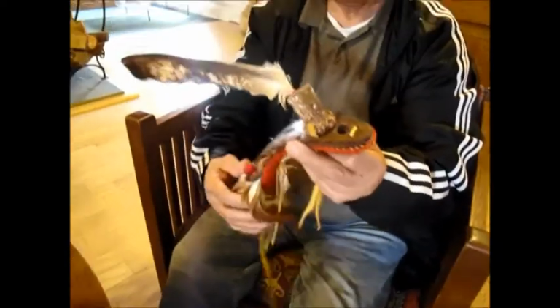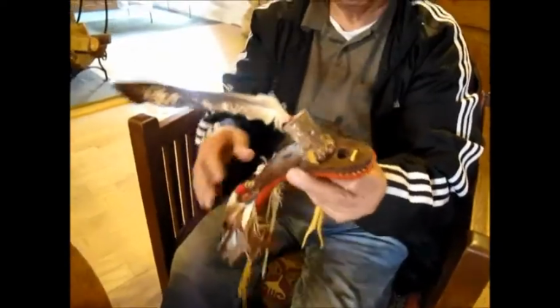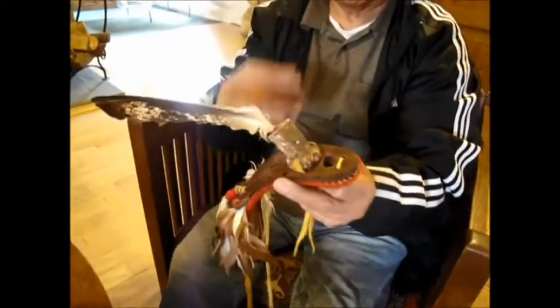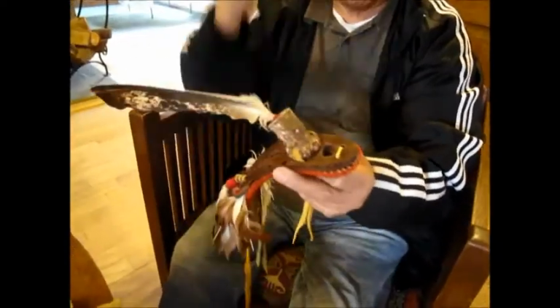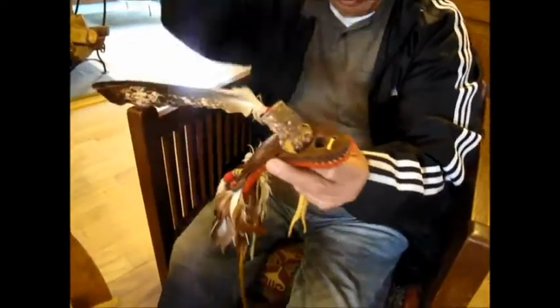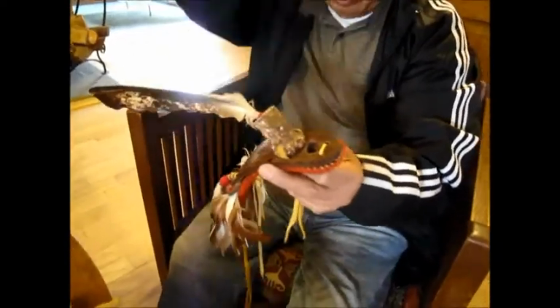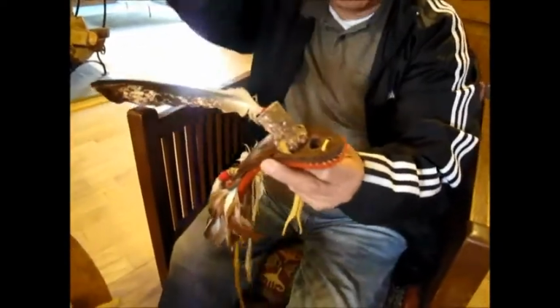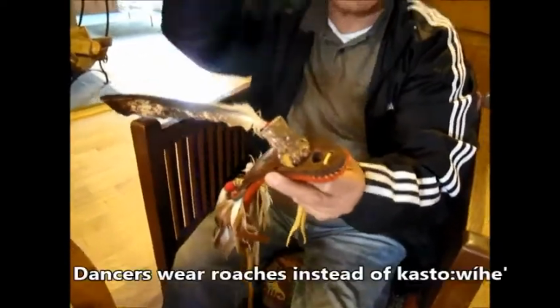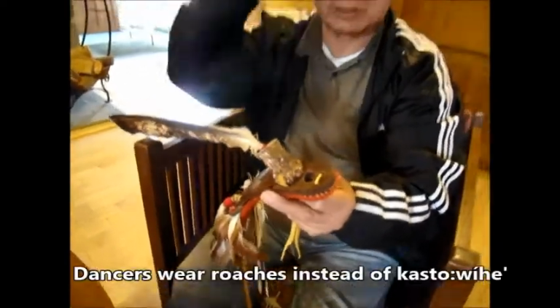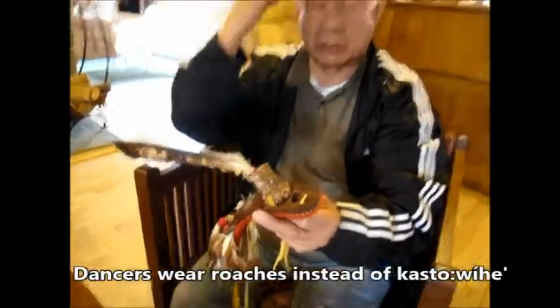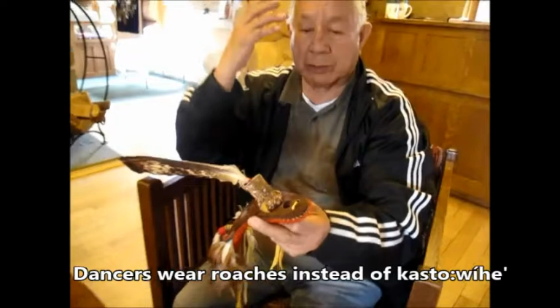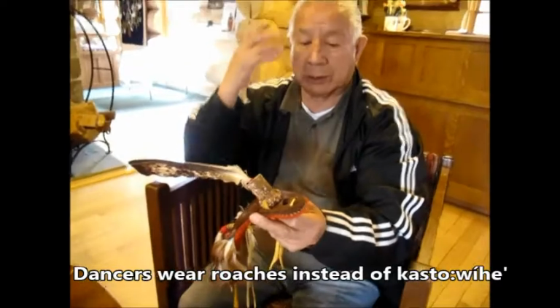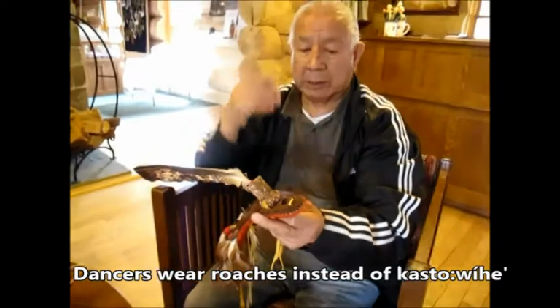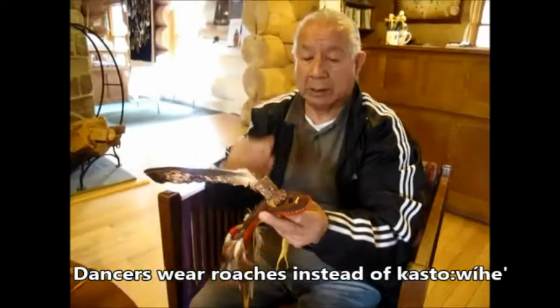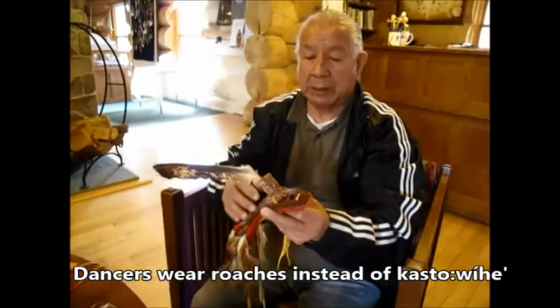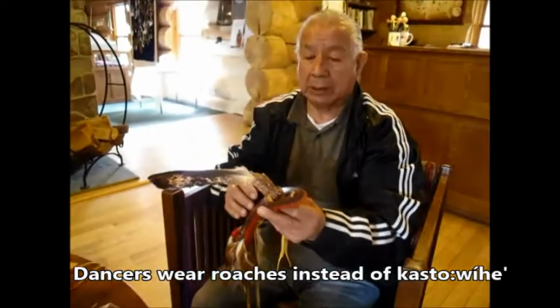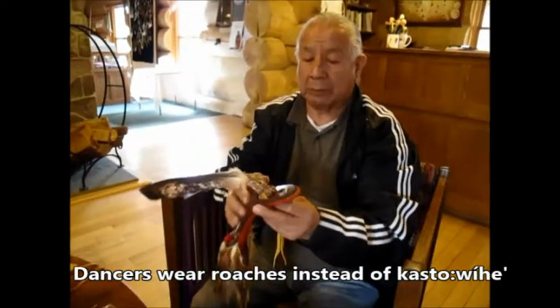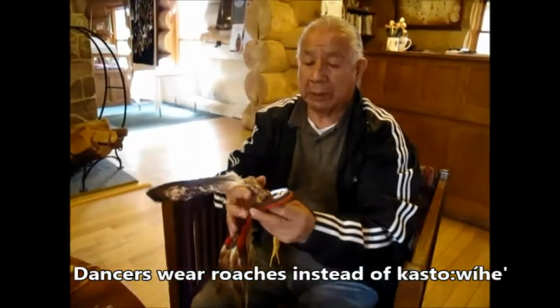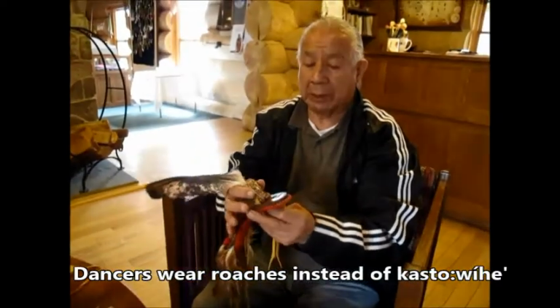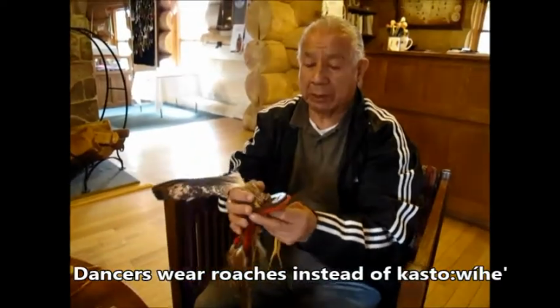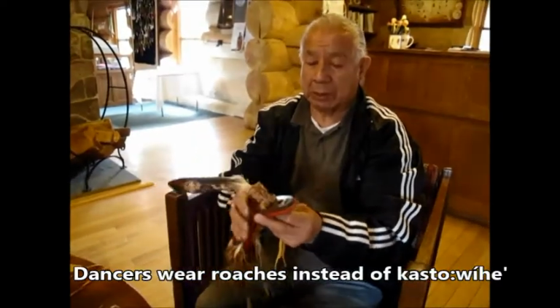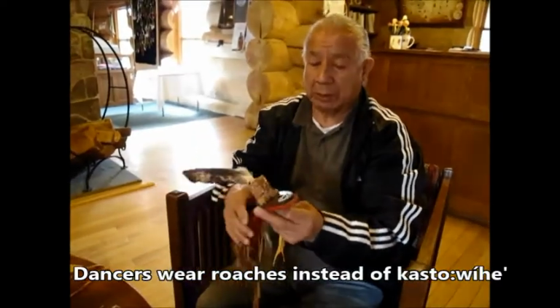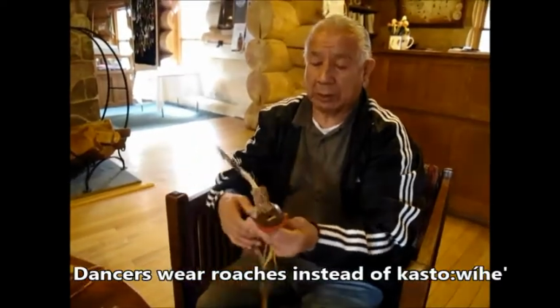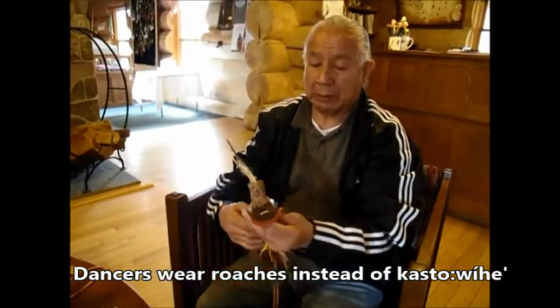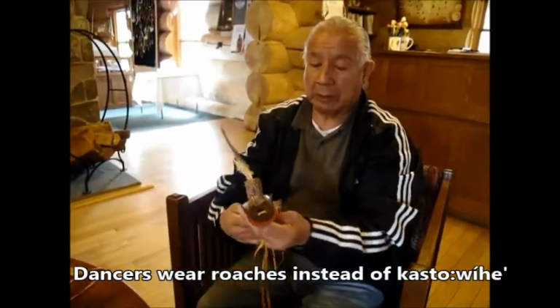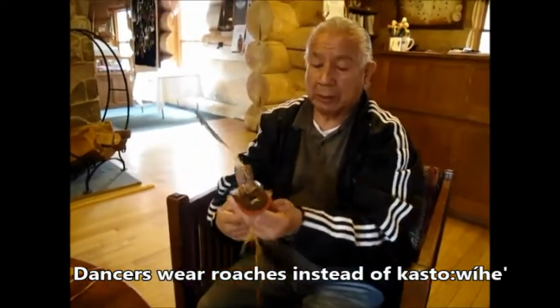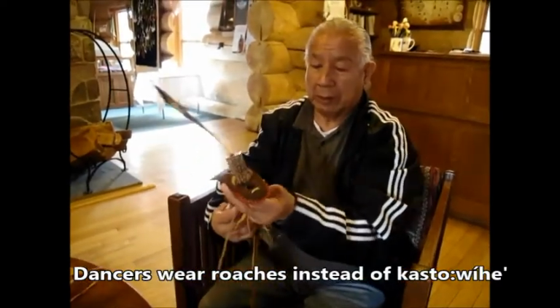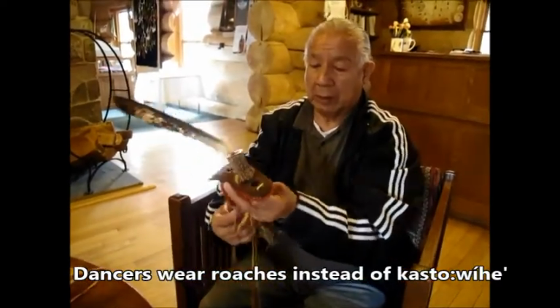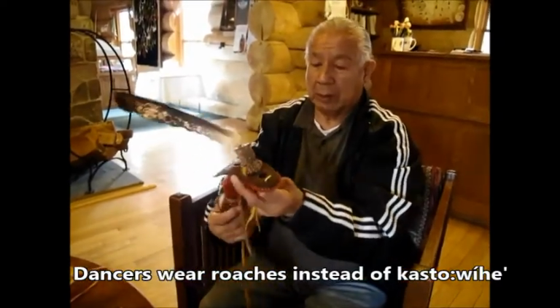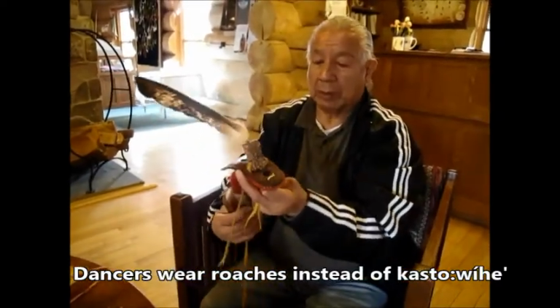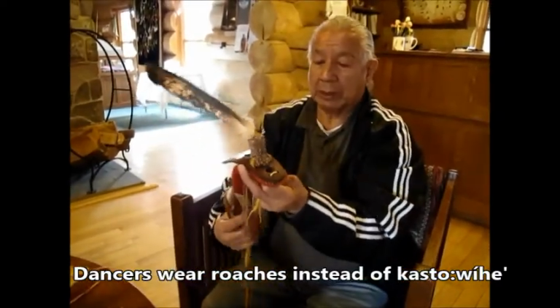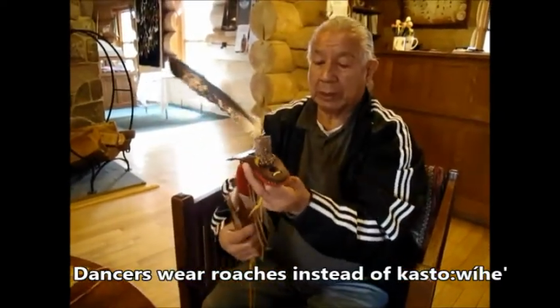Instead of wearing the castaway, I'd be wearing this.